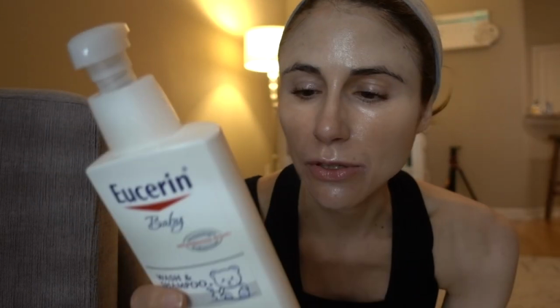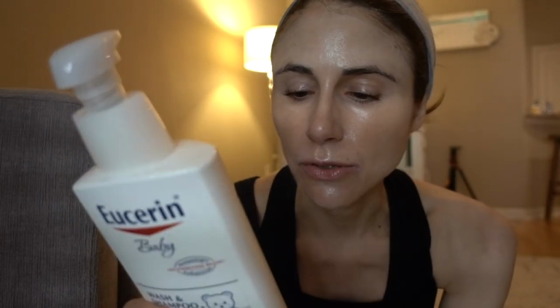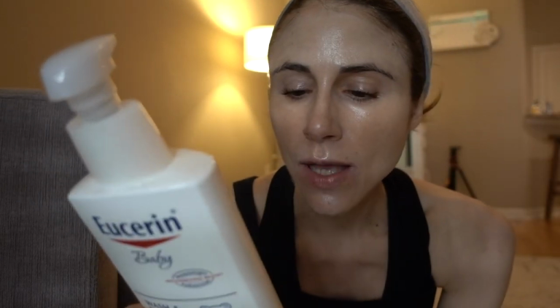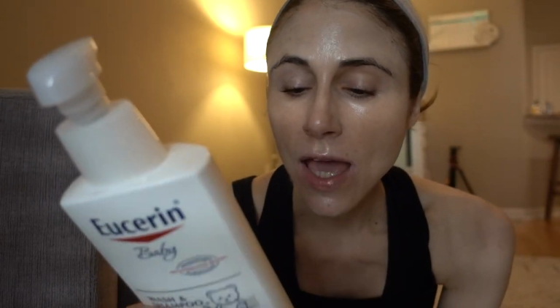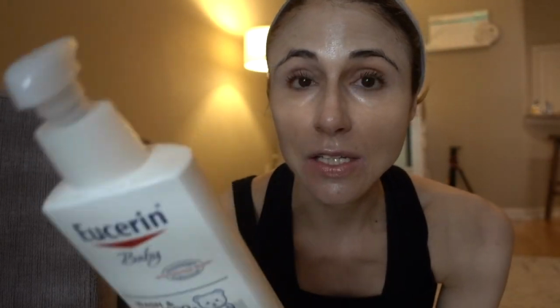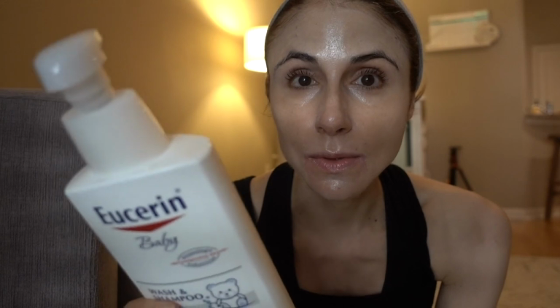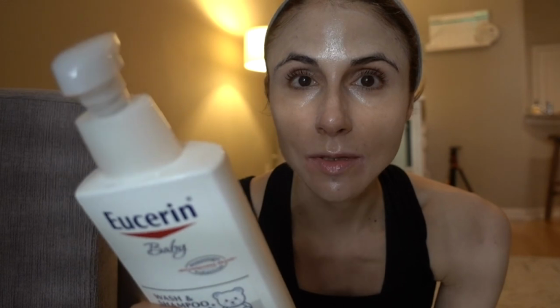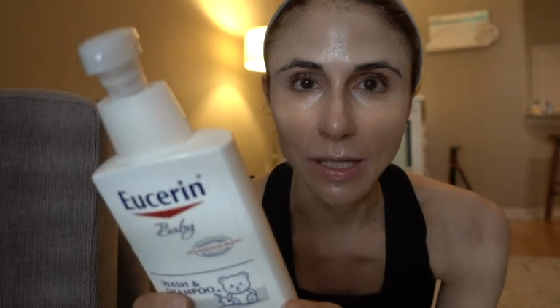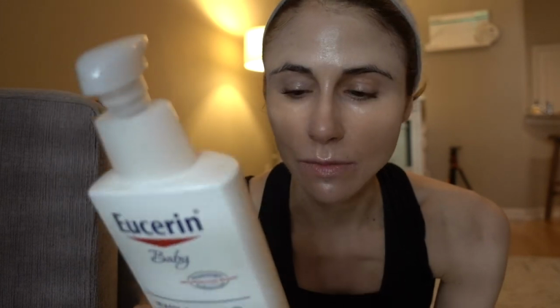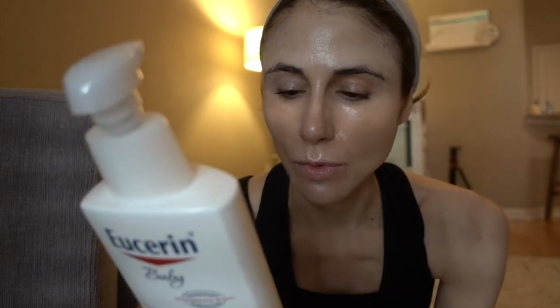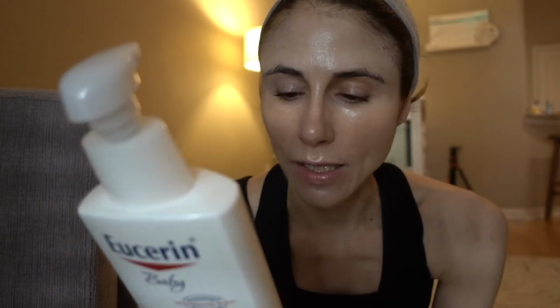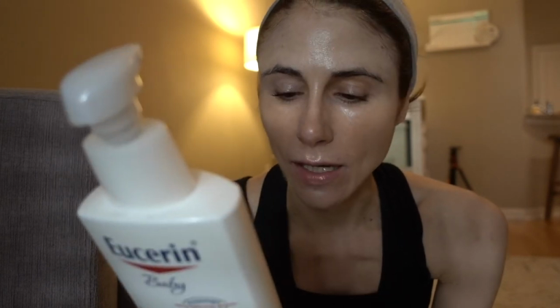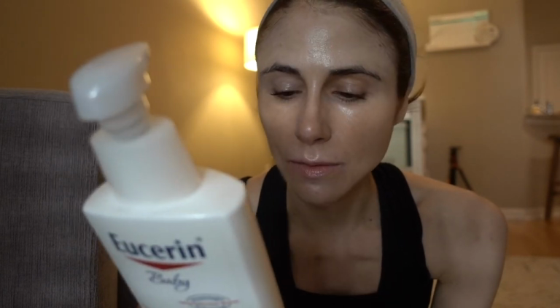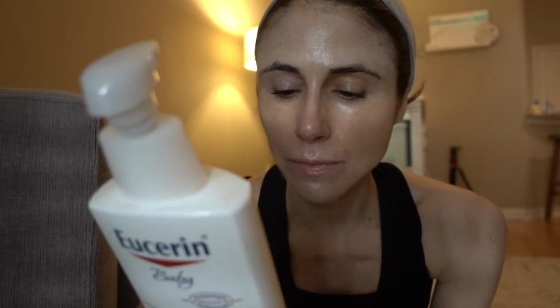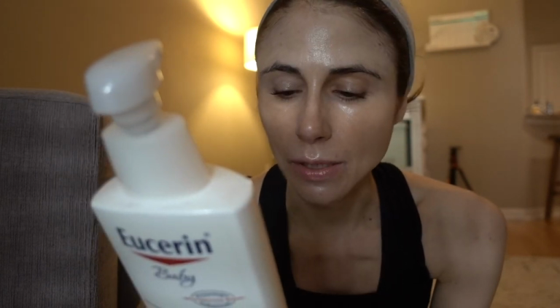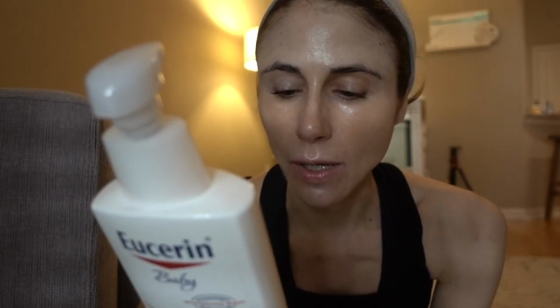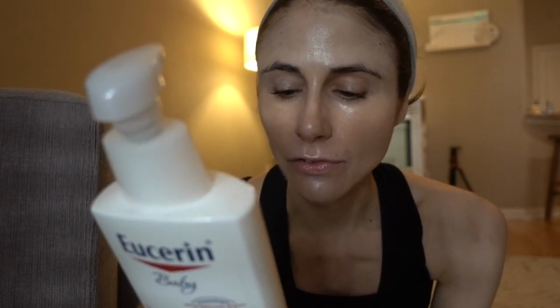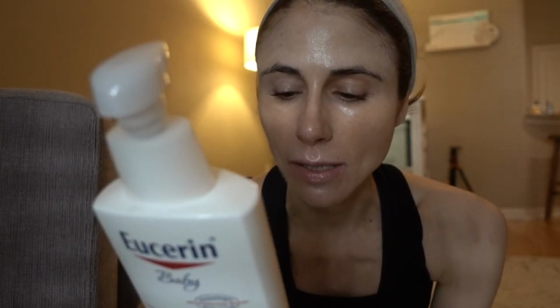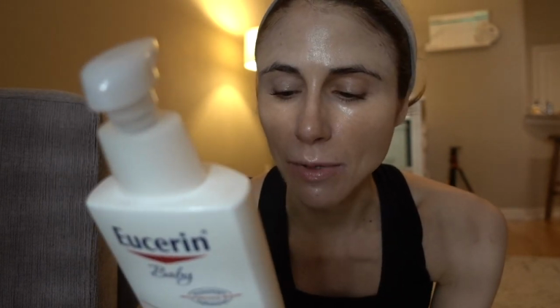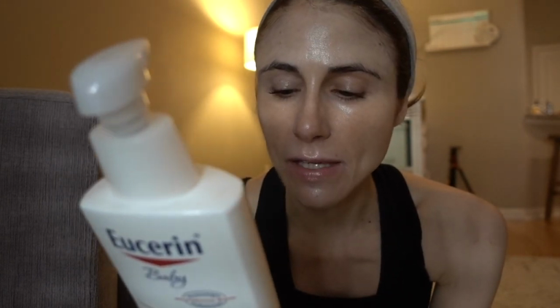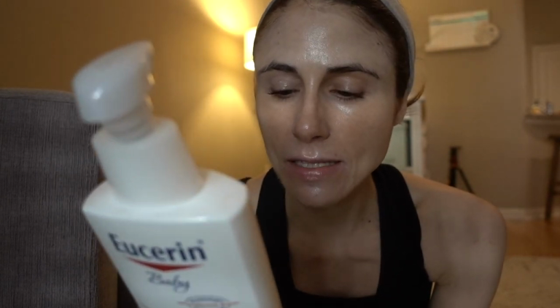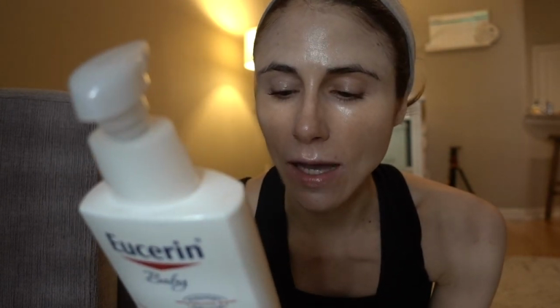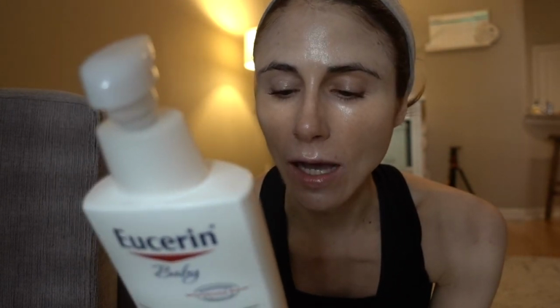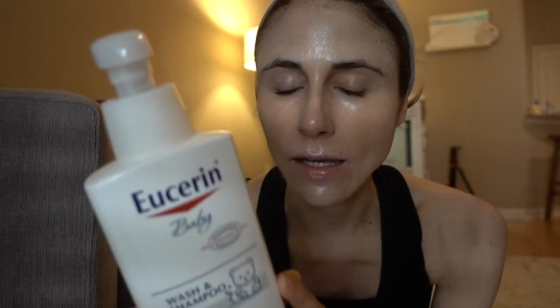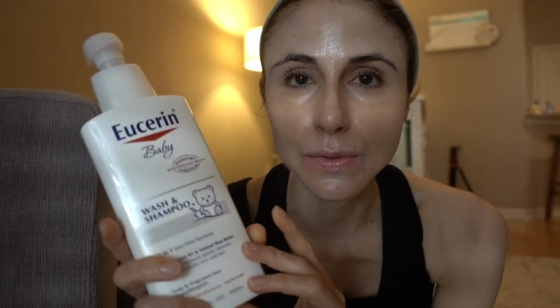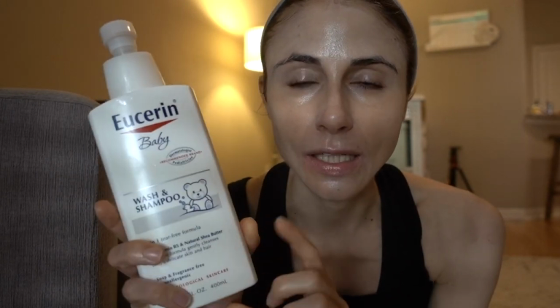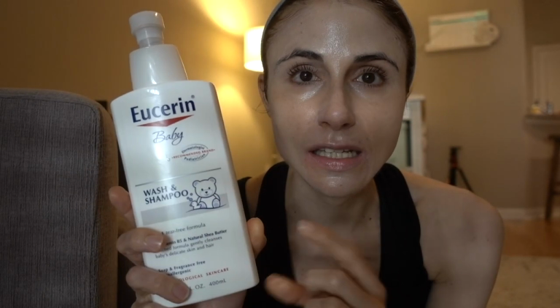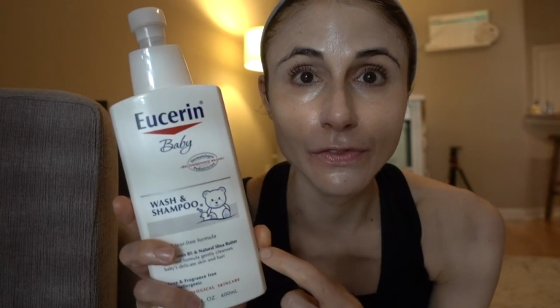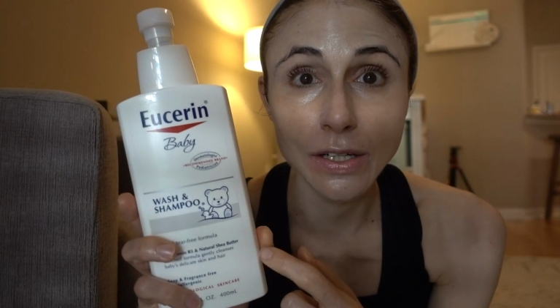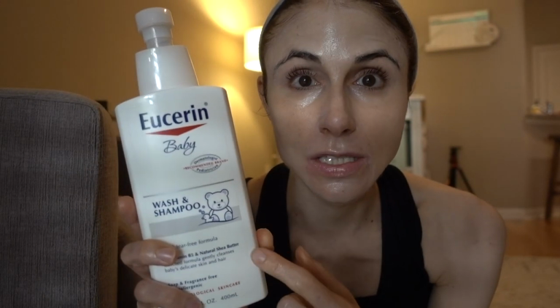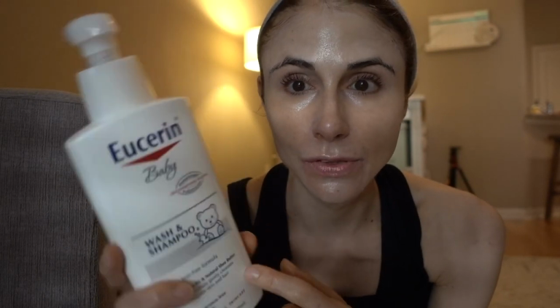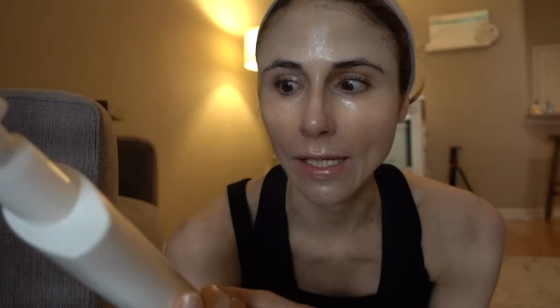That shampoo routine has really been working out well for me — it's really nice and fragrance-free.